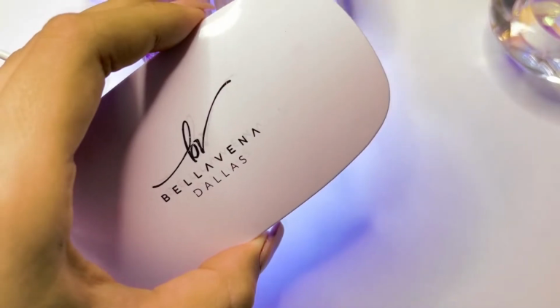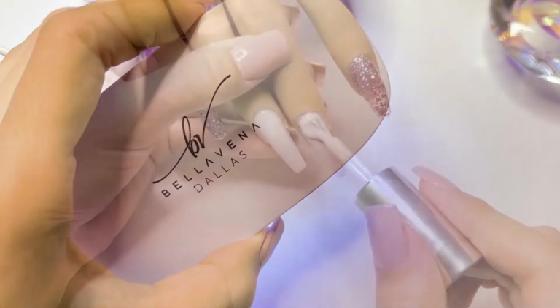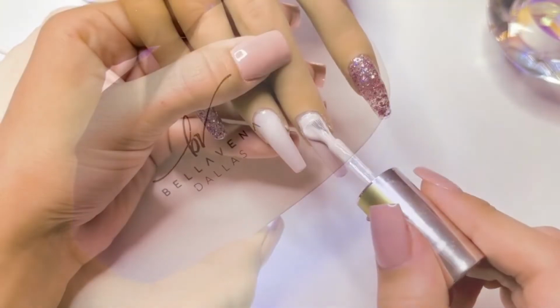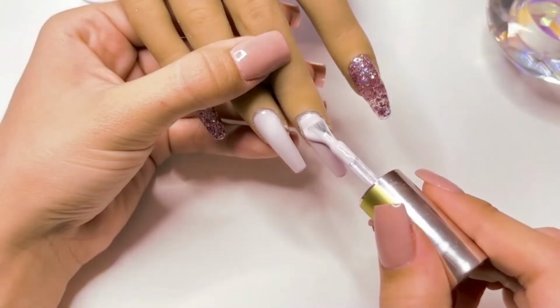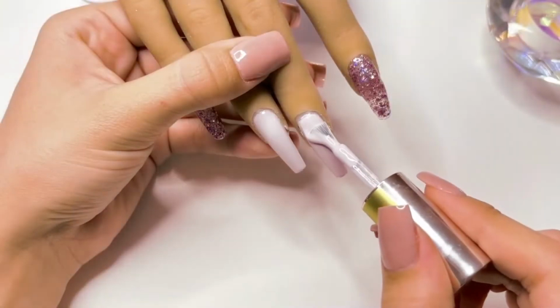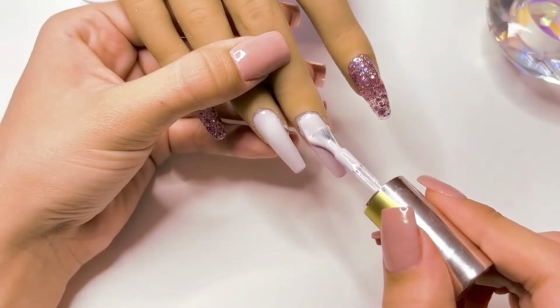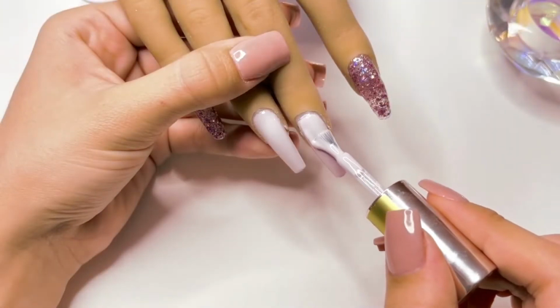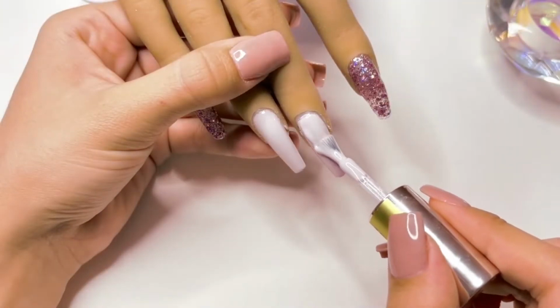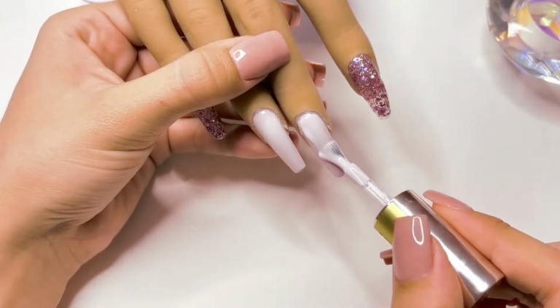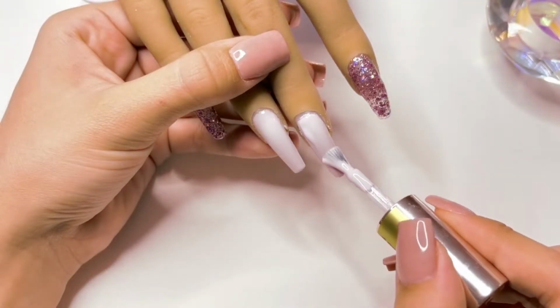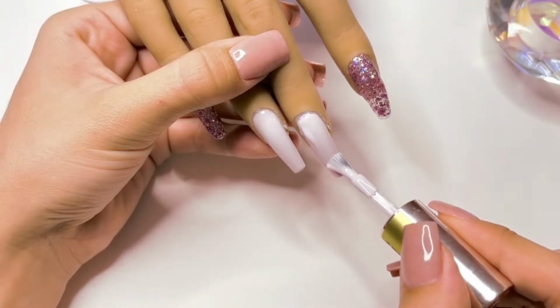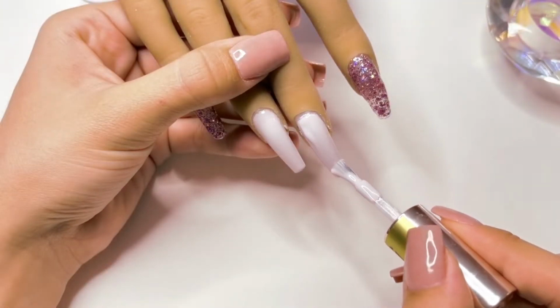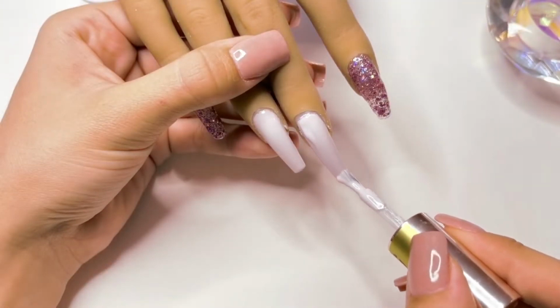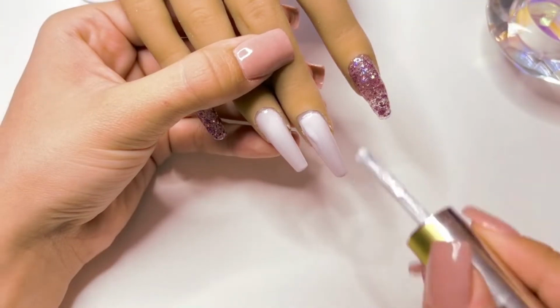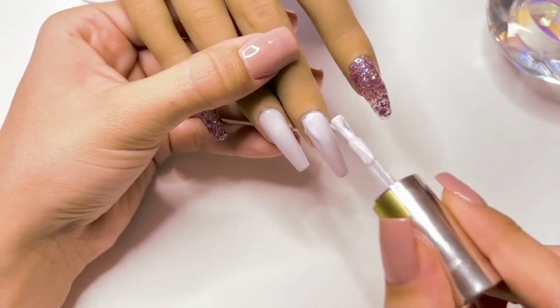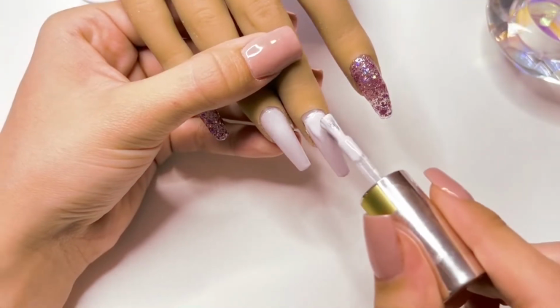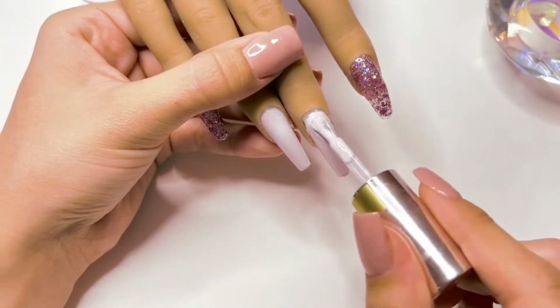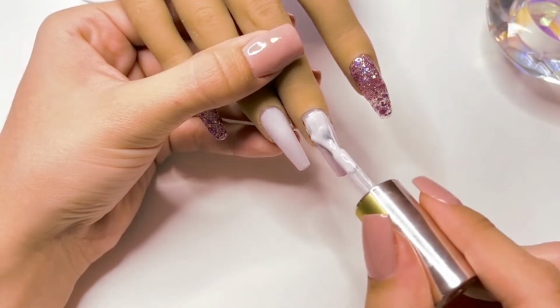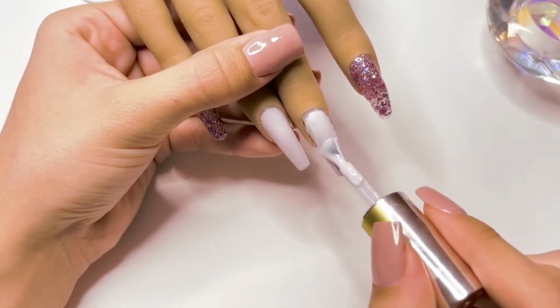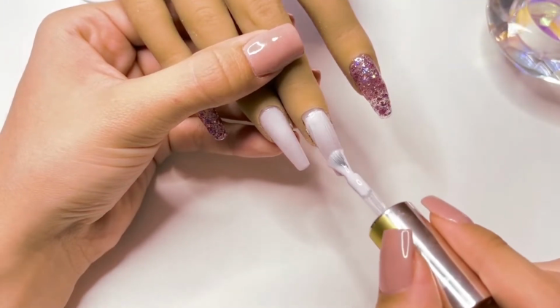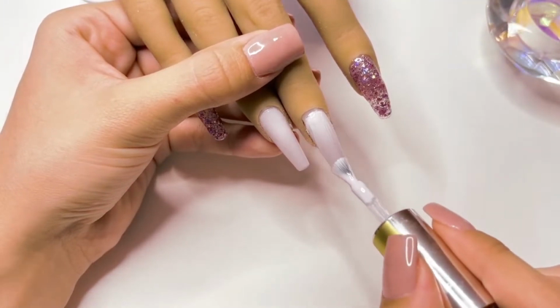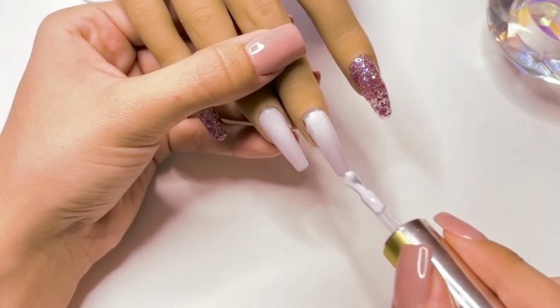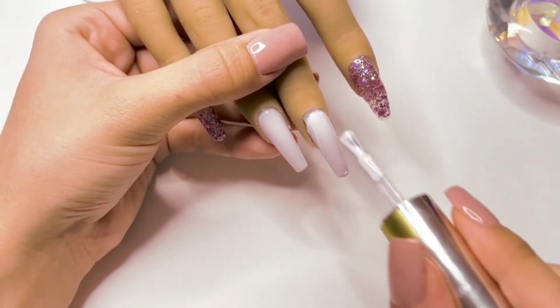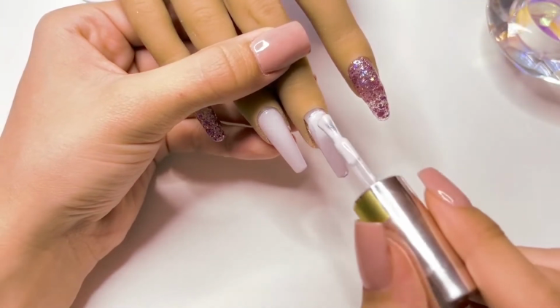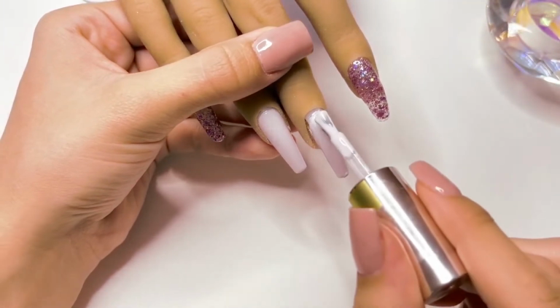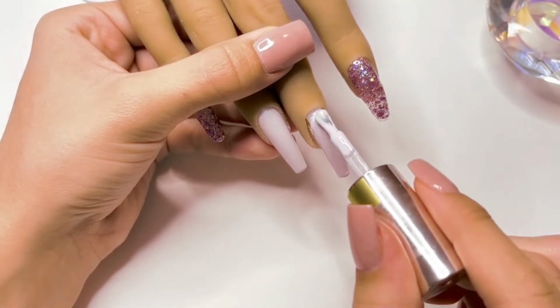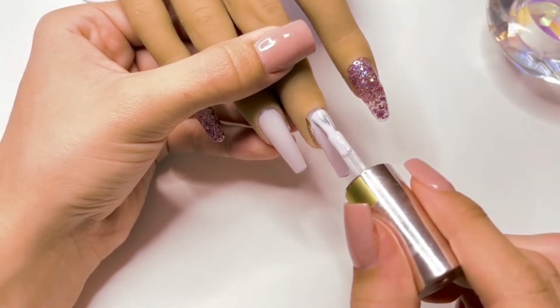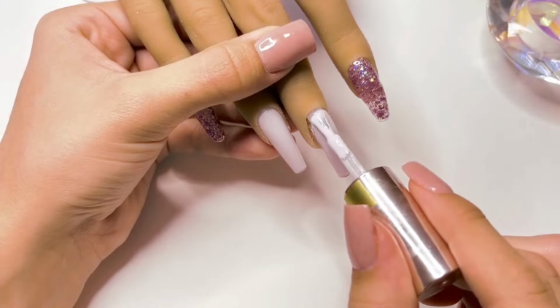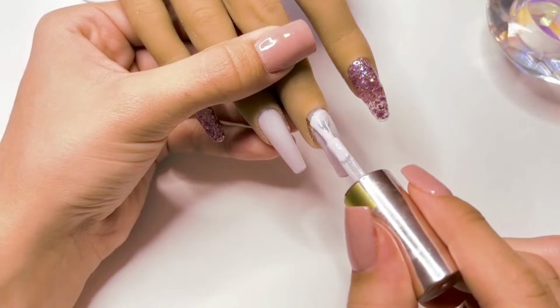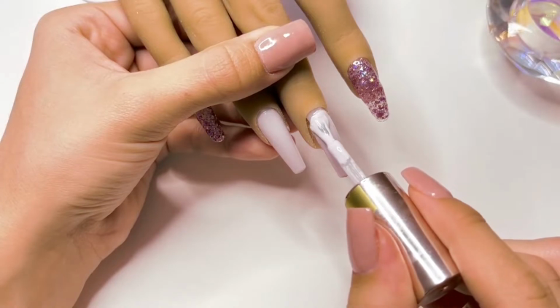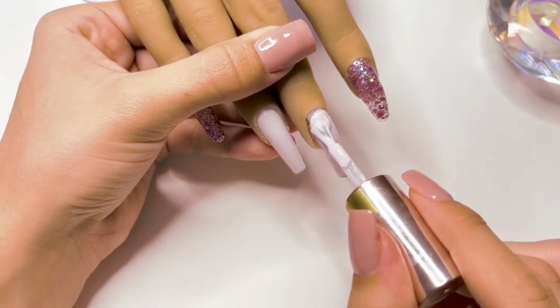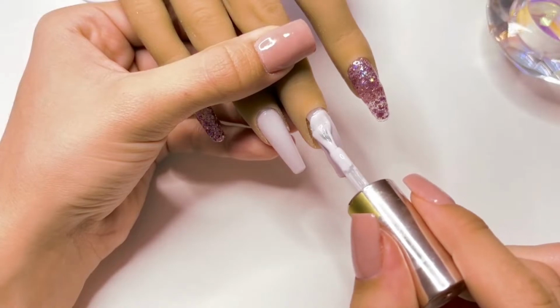Once I've applied the gel polish, I'm going to cure under the lamp for one minute. I'm then going to do a second layer of gel polish on both of the nails.